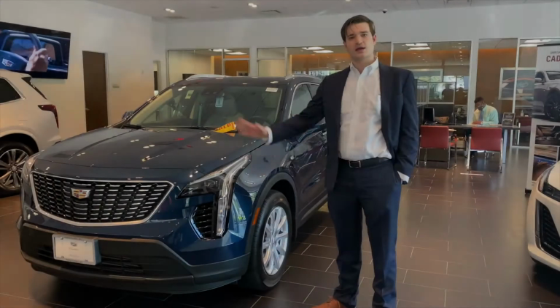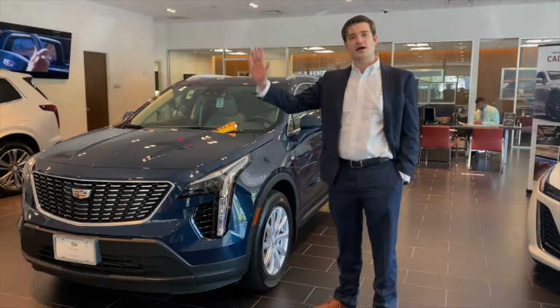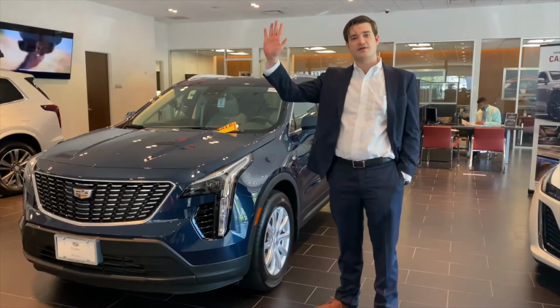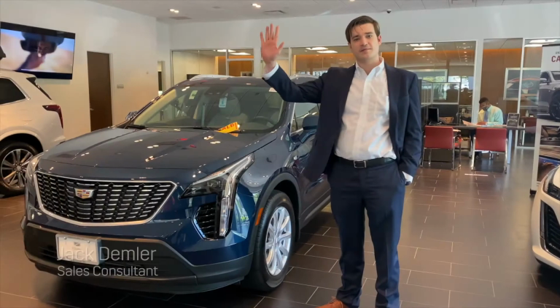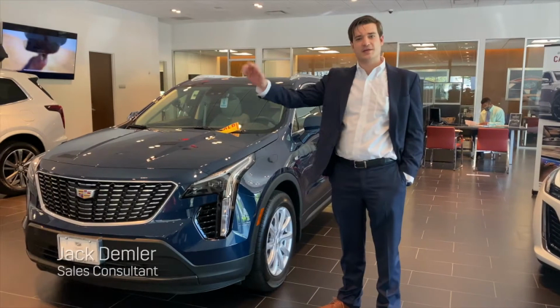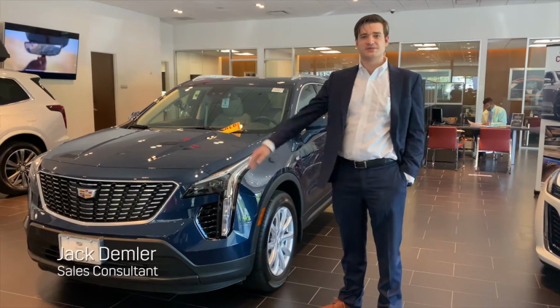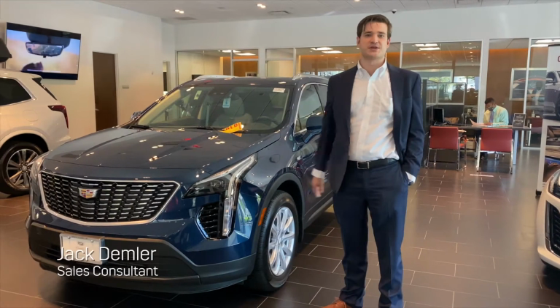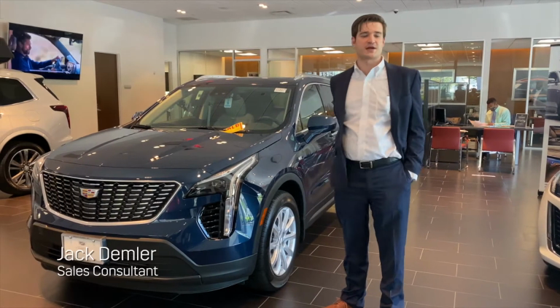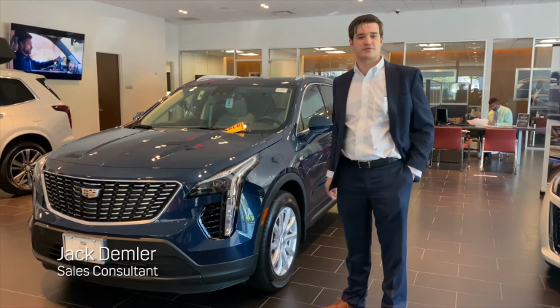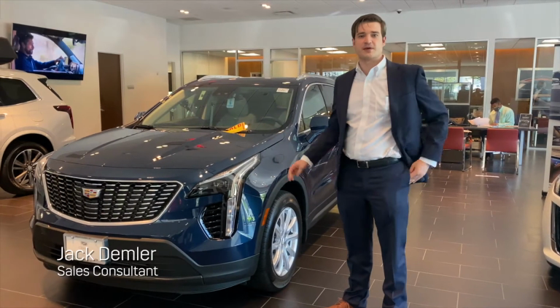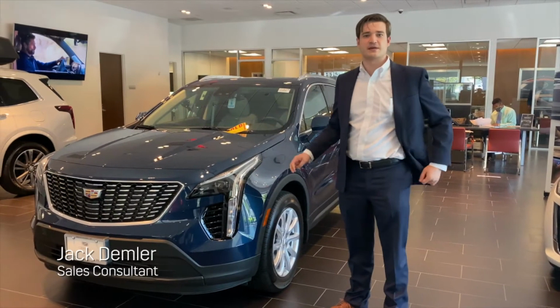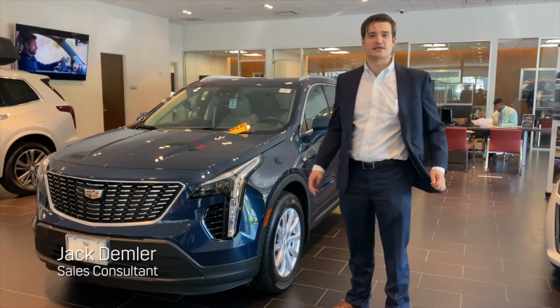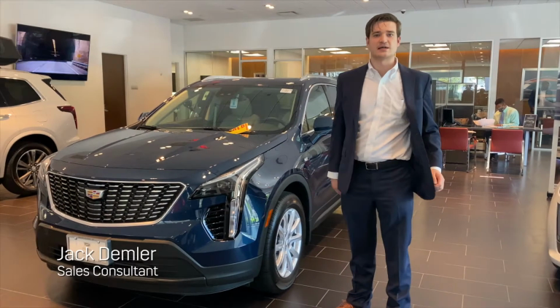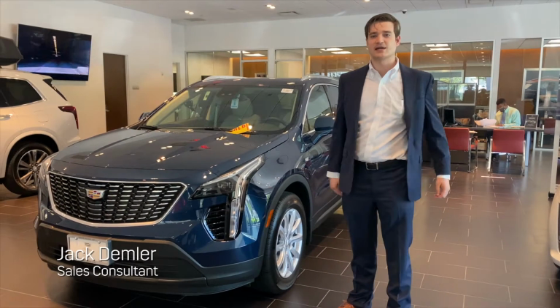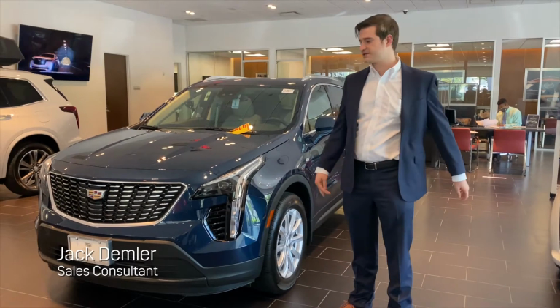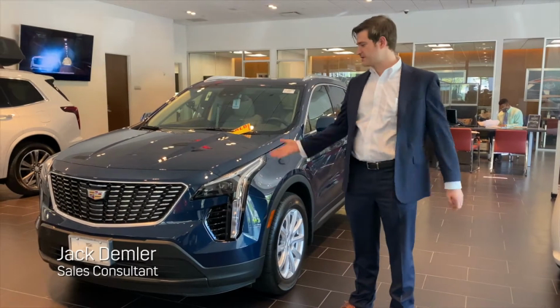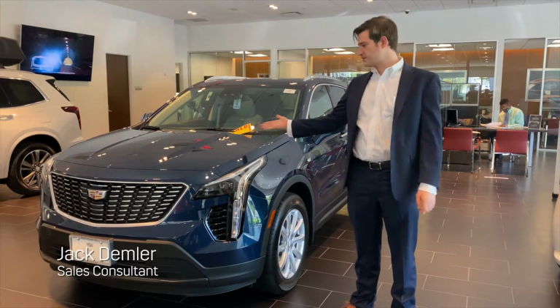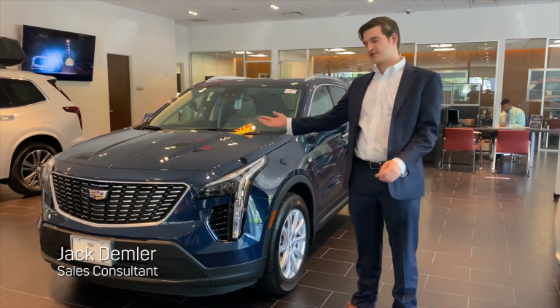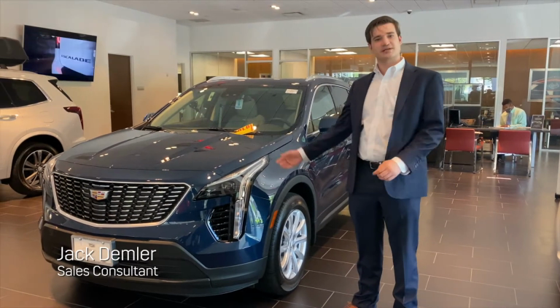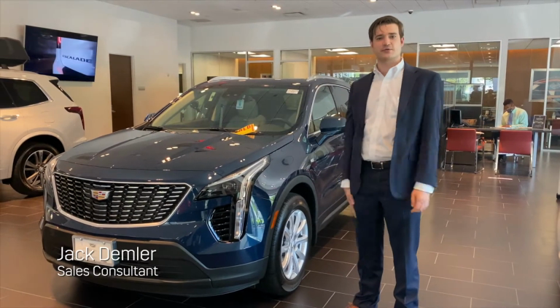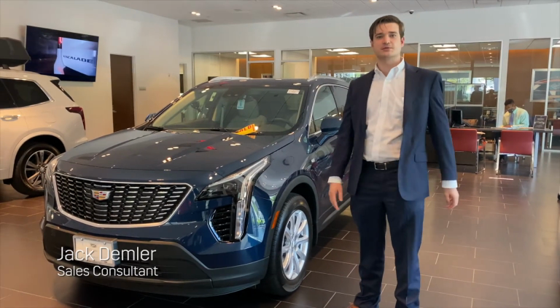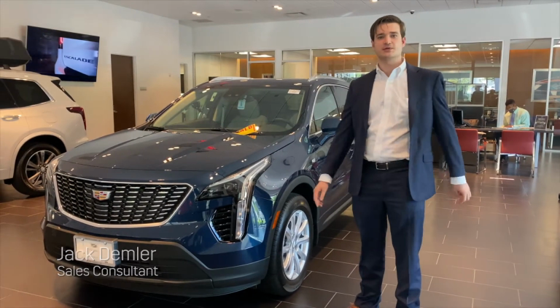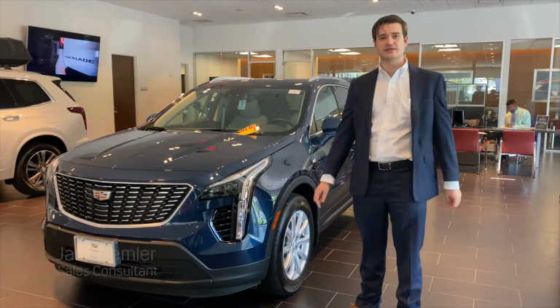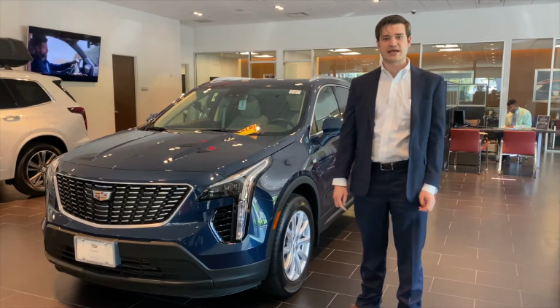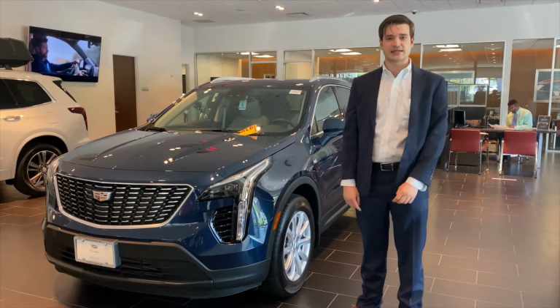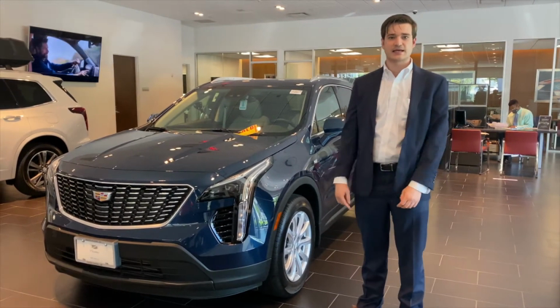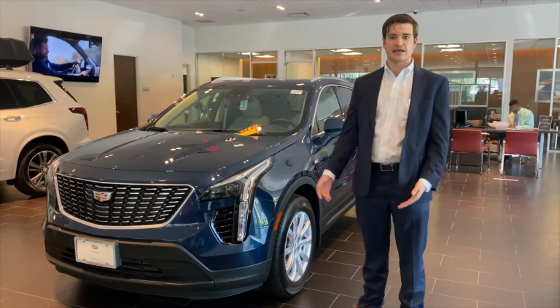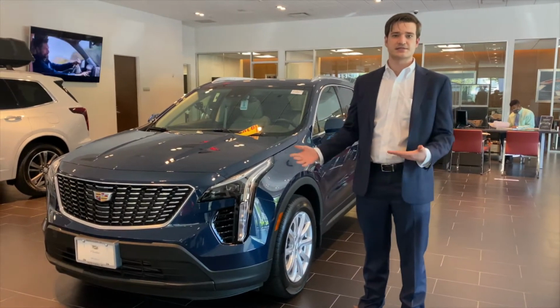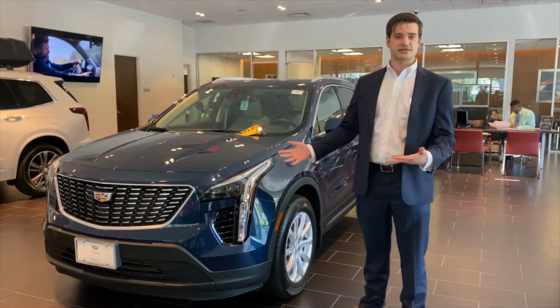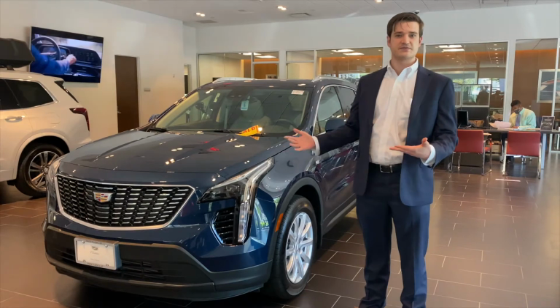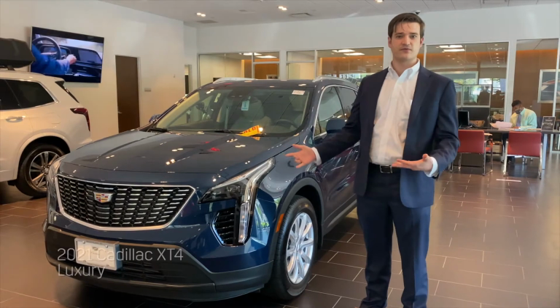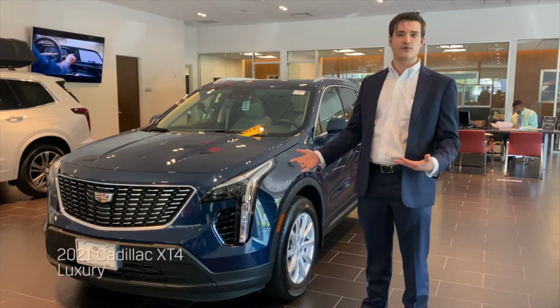Hi there, my name is Jack with Pepe Cadillac, and today we're going to take a quick look at the Cadillac XT4.